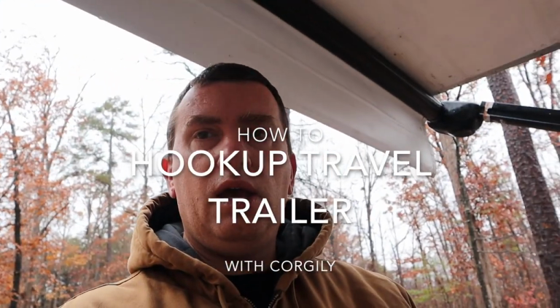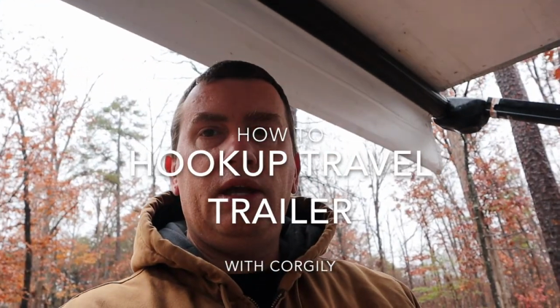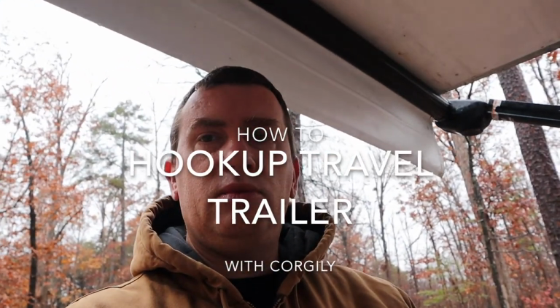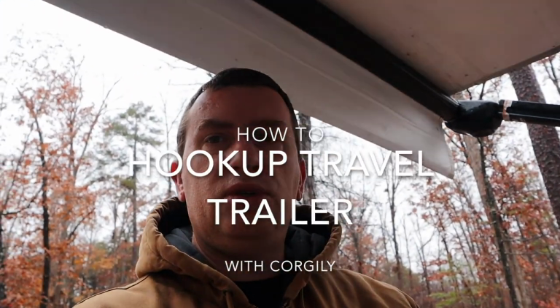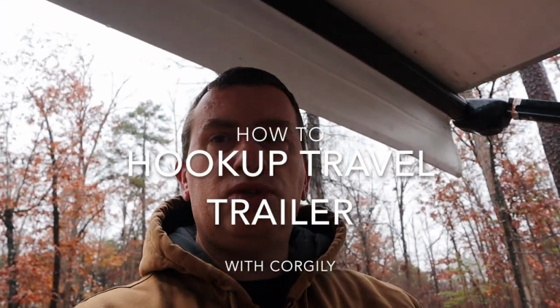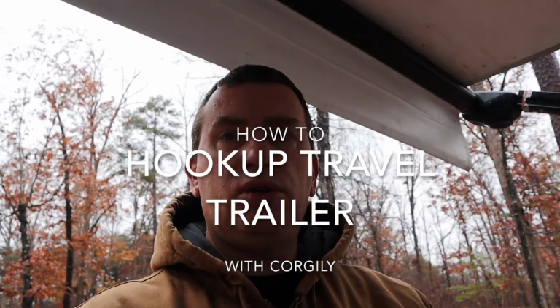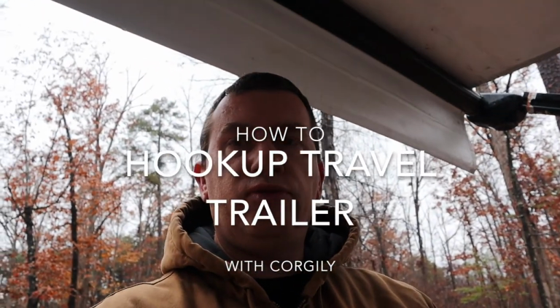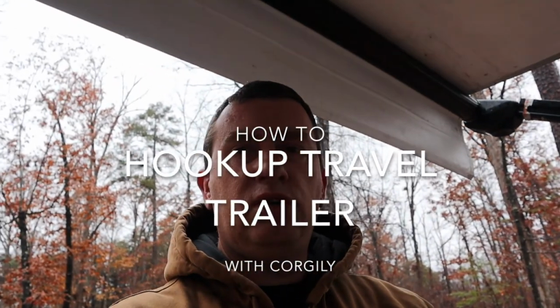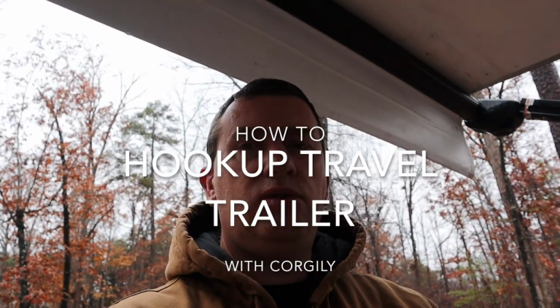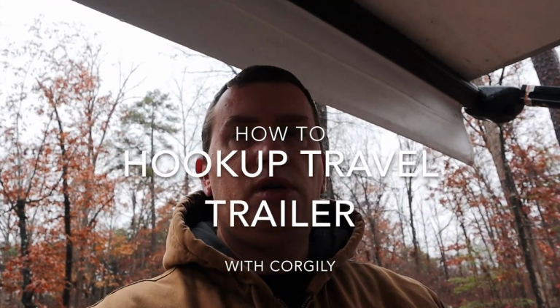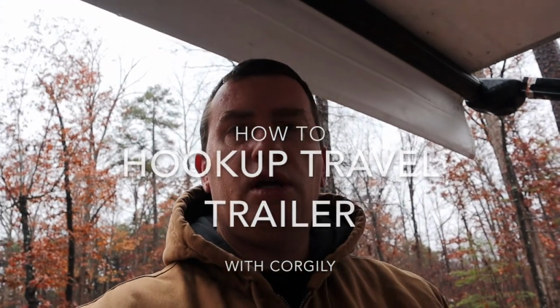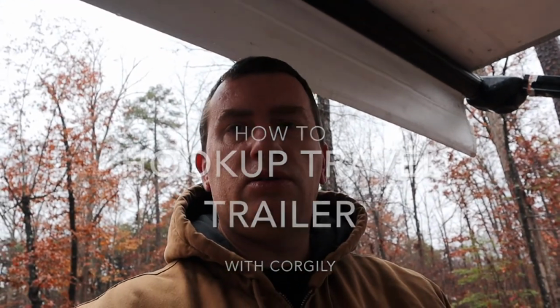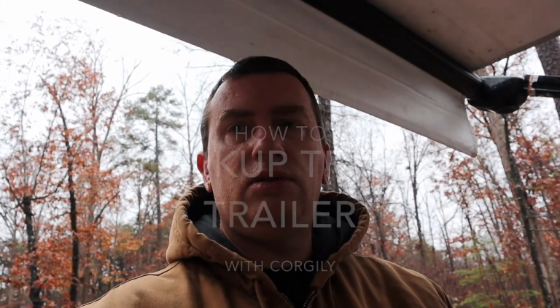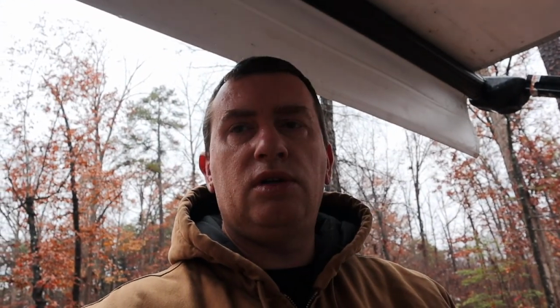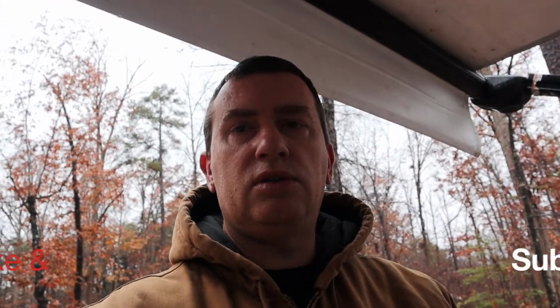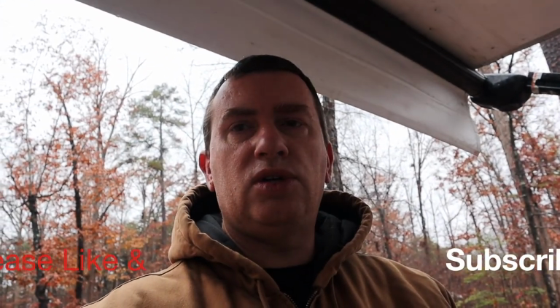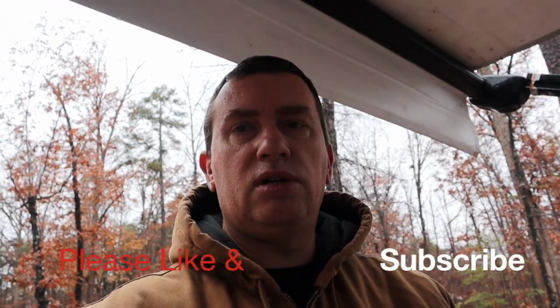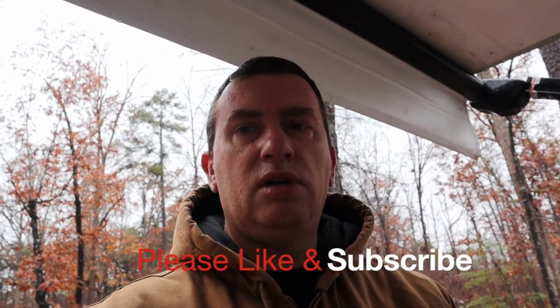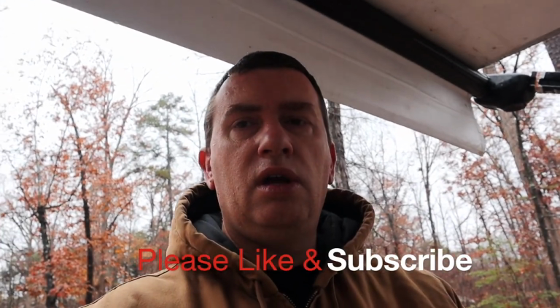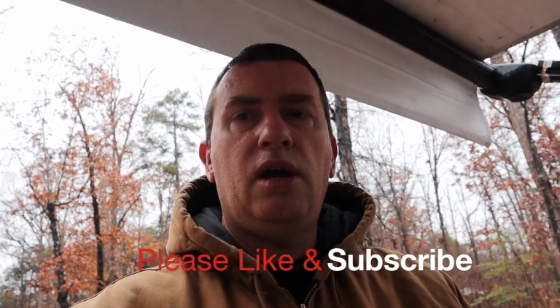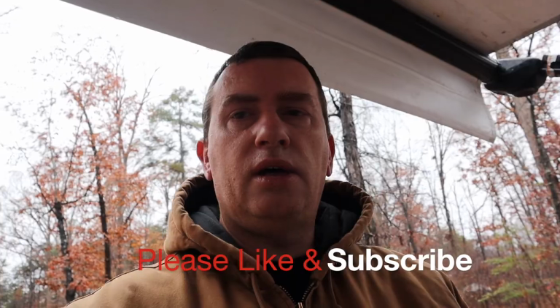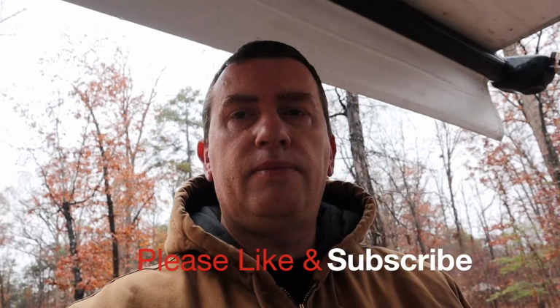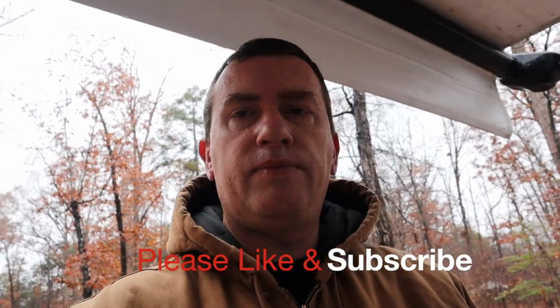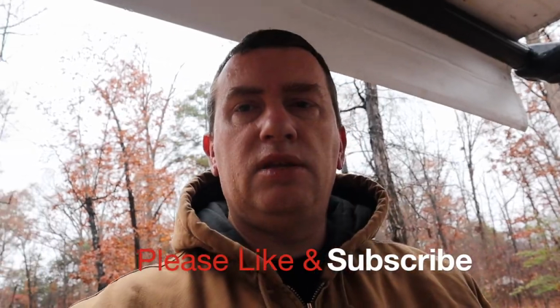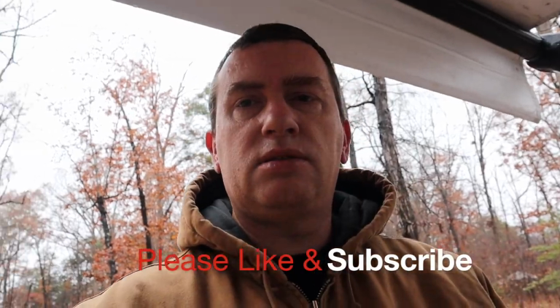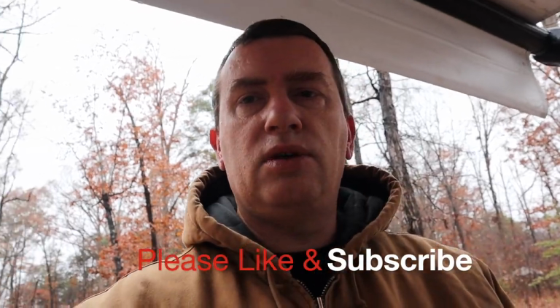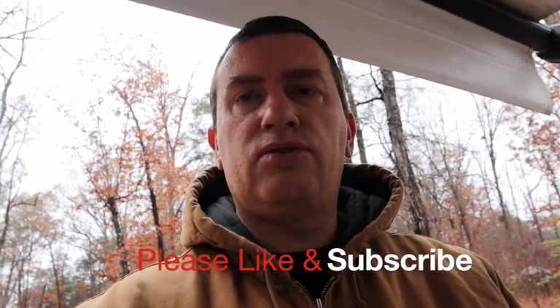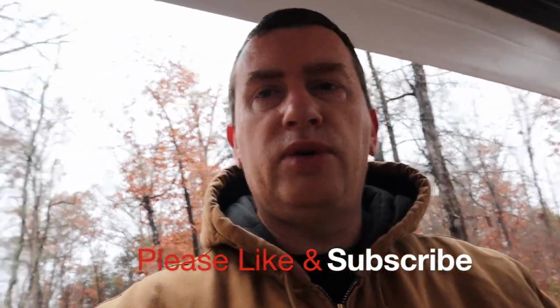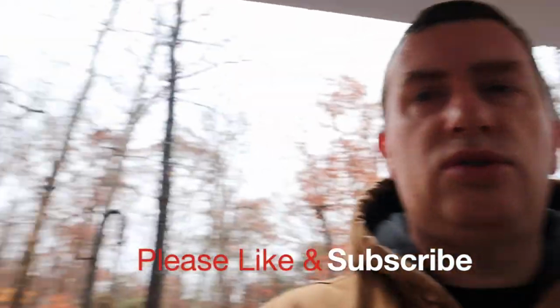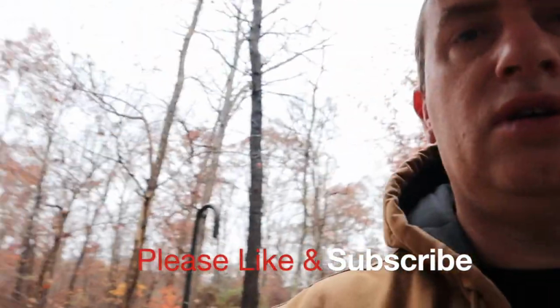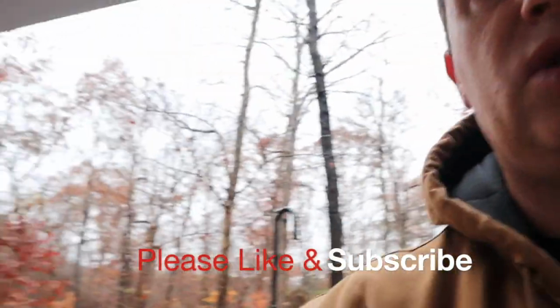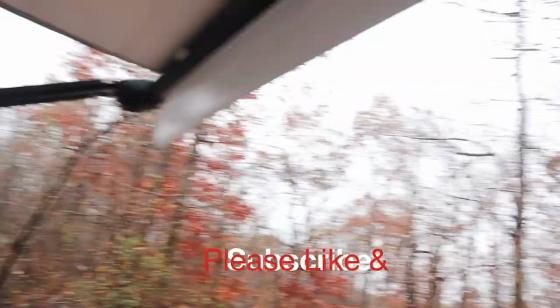Hey YouTube! I'm going to do a short little video on how to unhook the trailer, and this goes for most trailers.